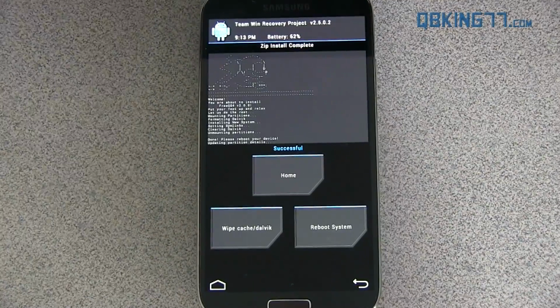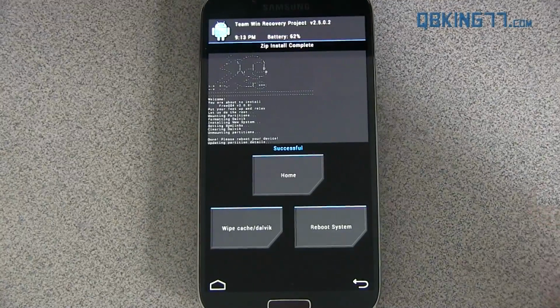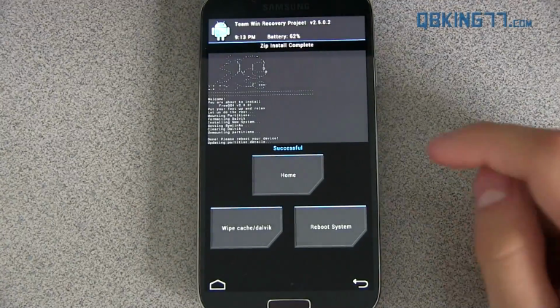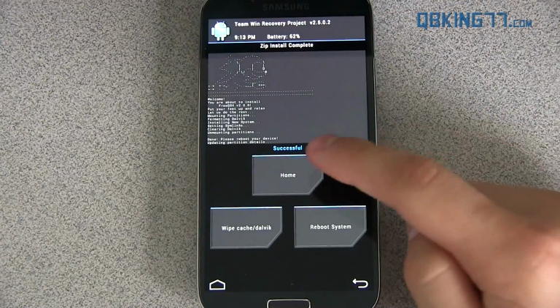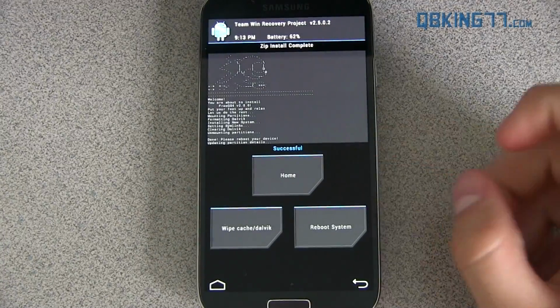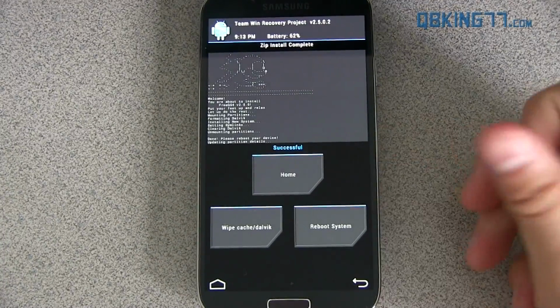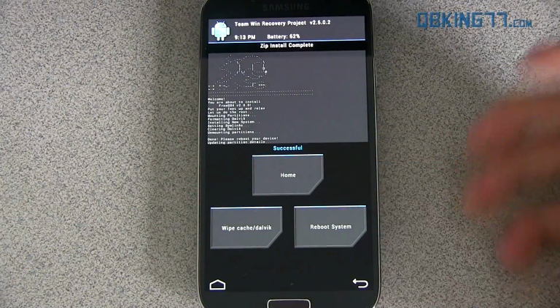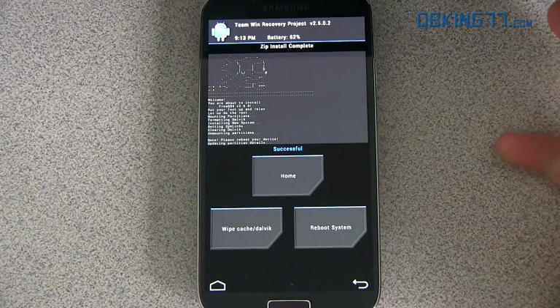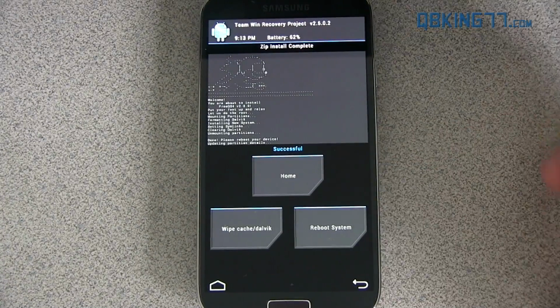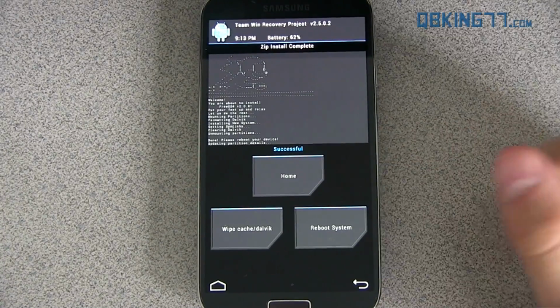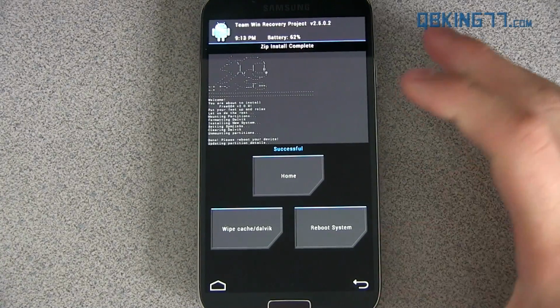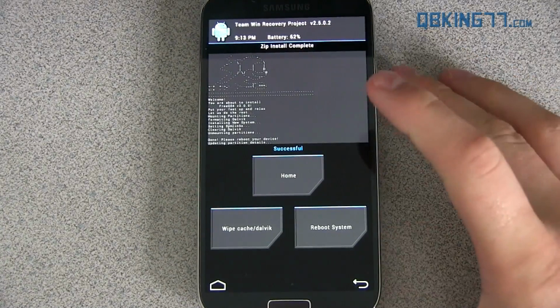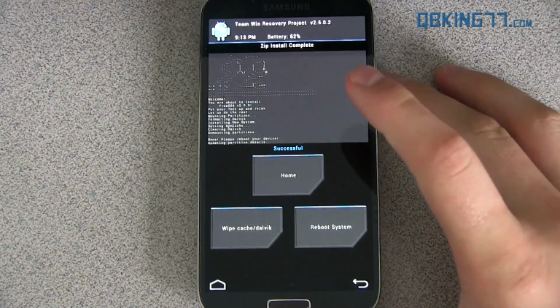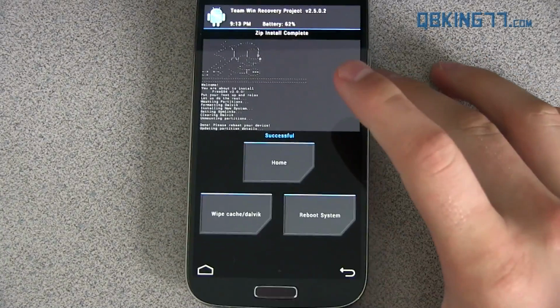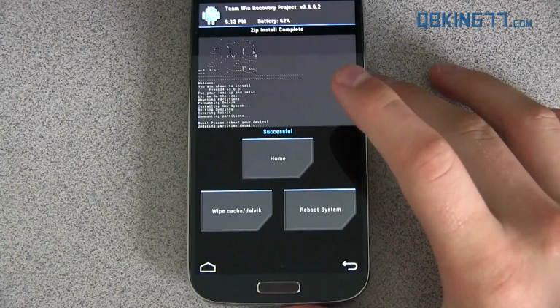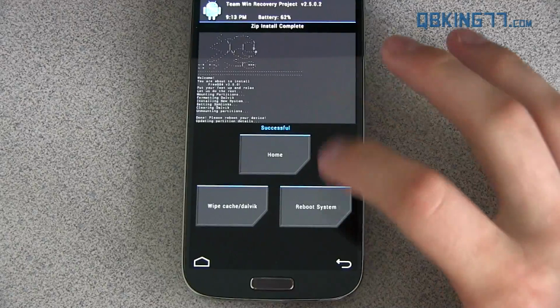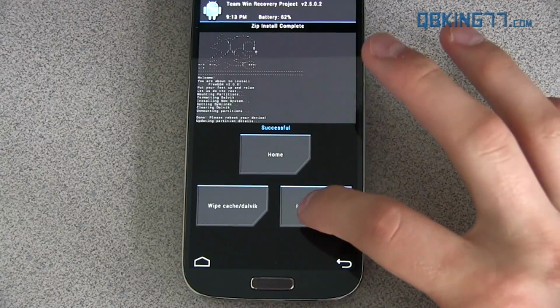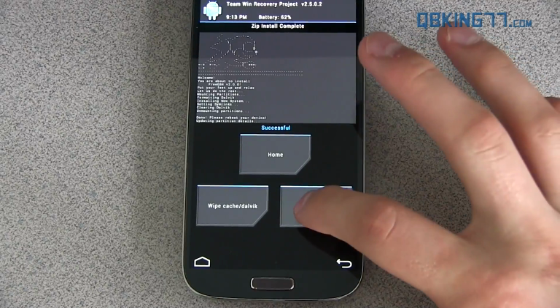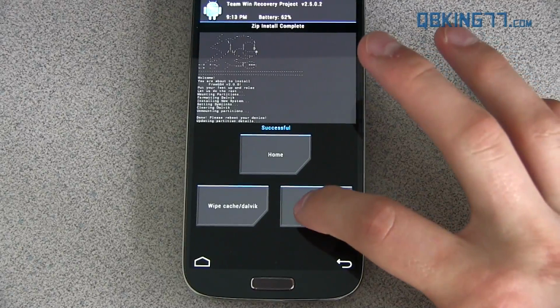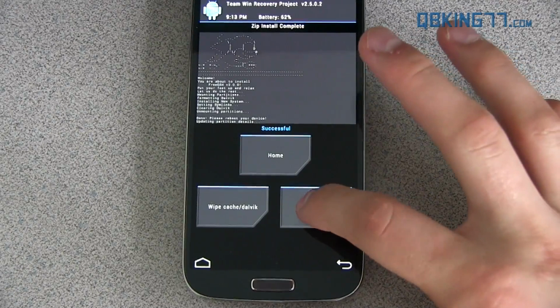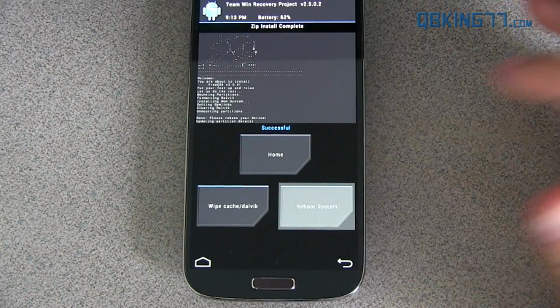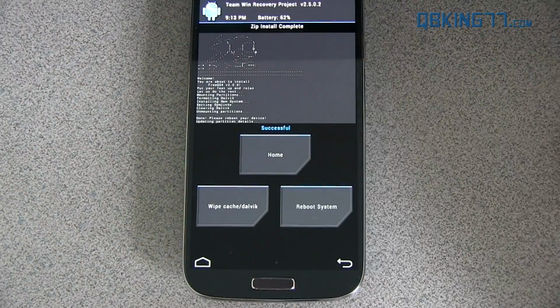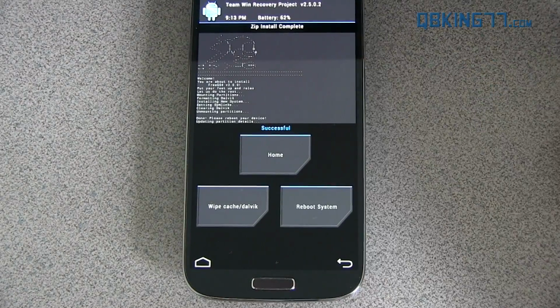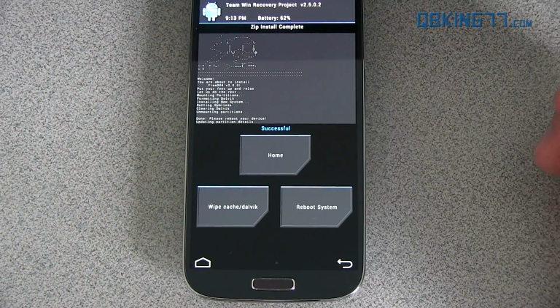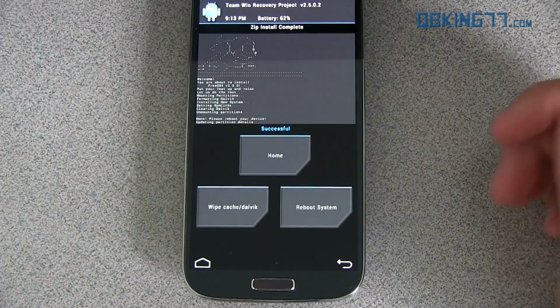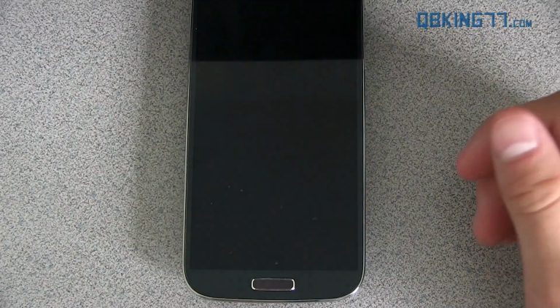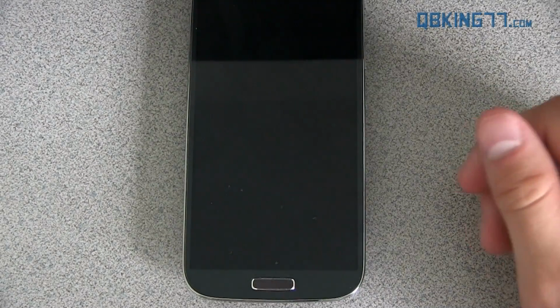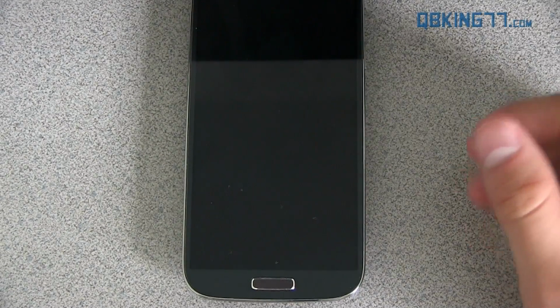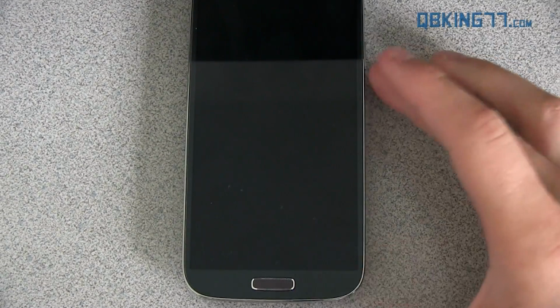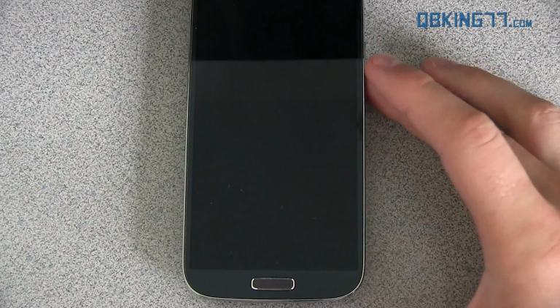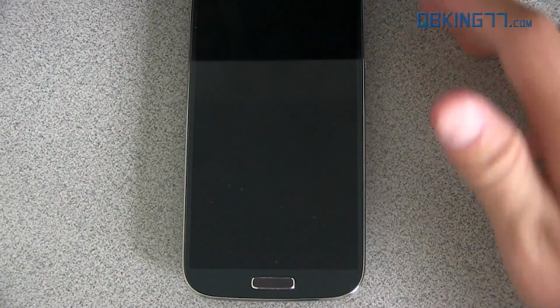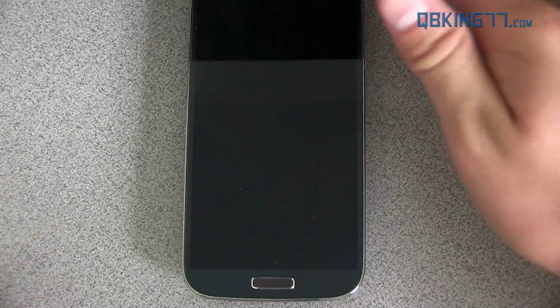You'll see 'Successful' — the ROM install is done, and that should be just about it. I'm going to hit Reboot System and my device should reboot.